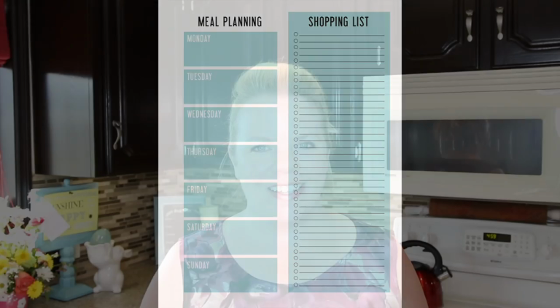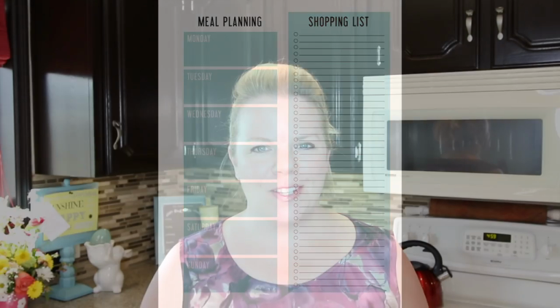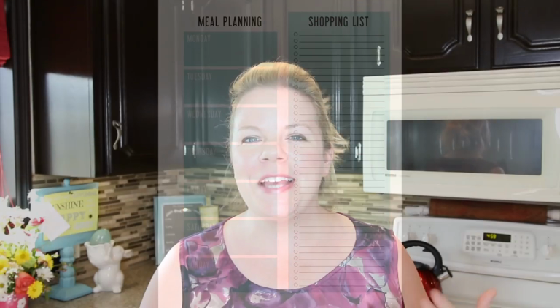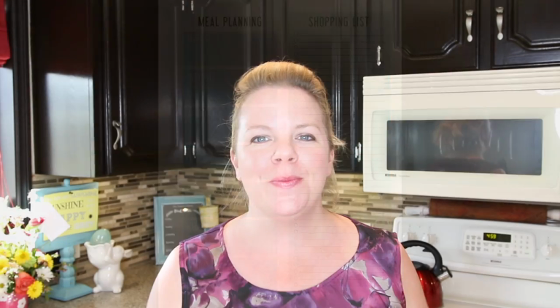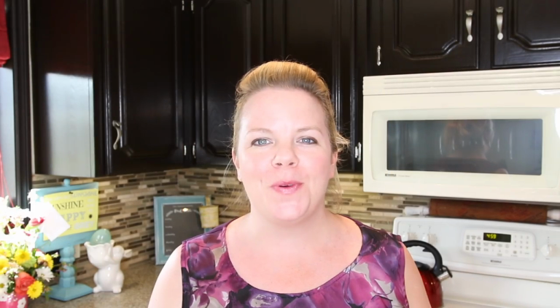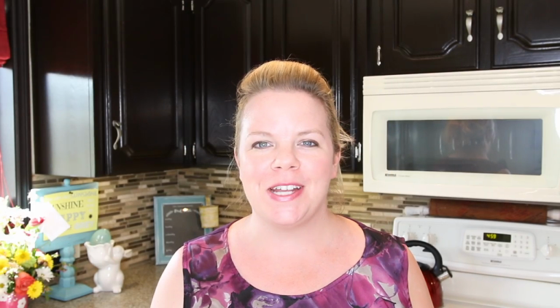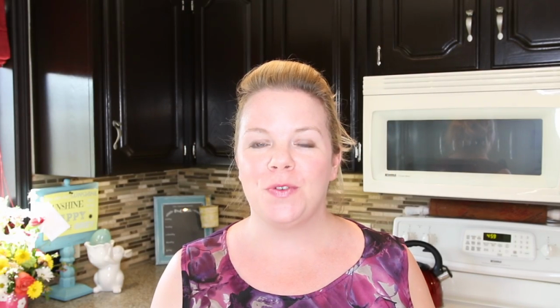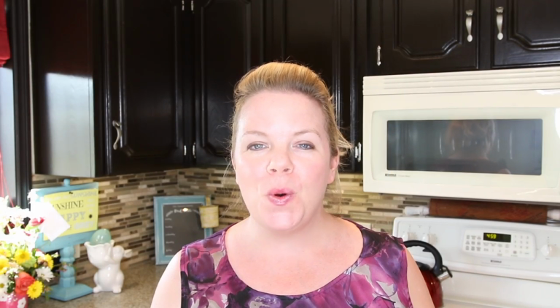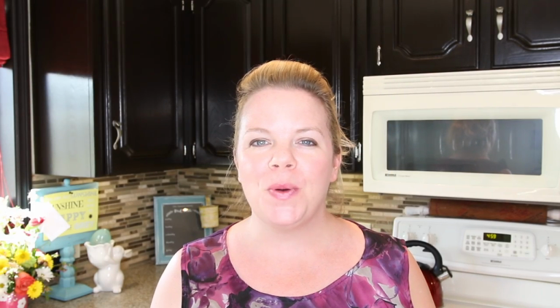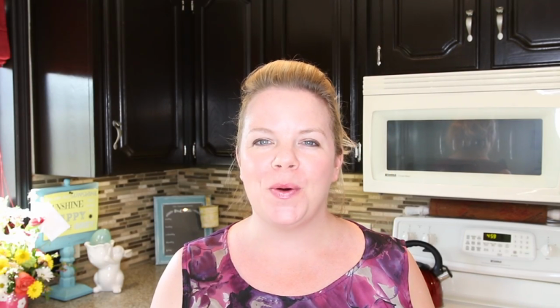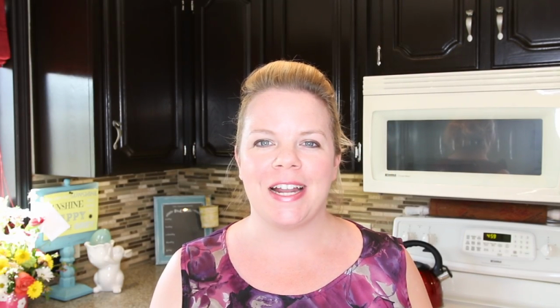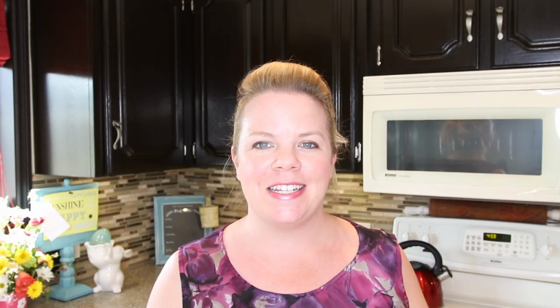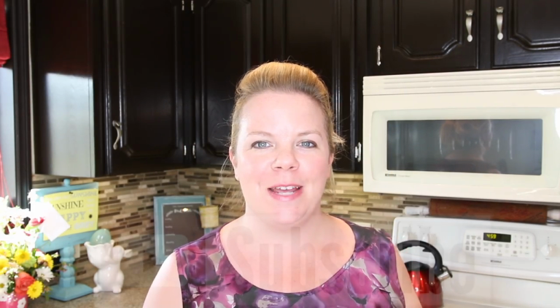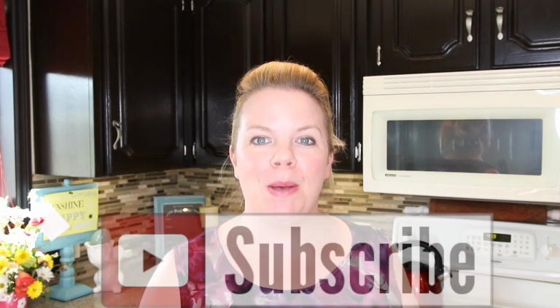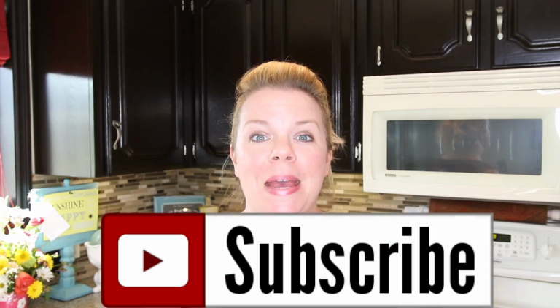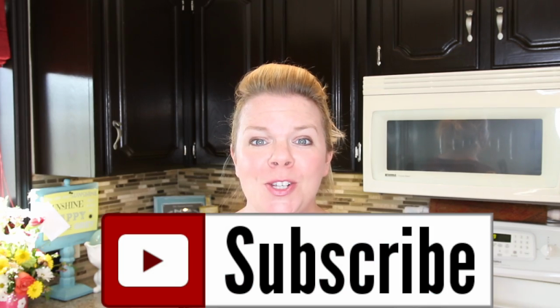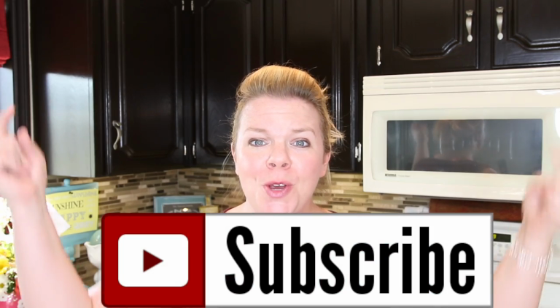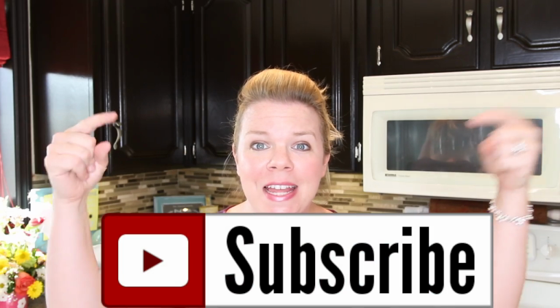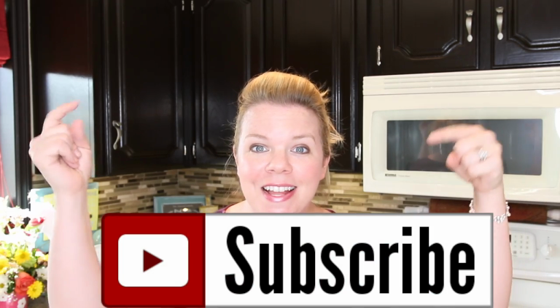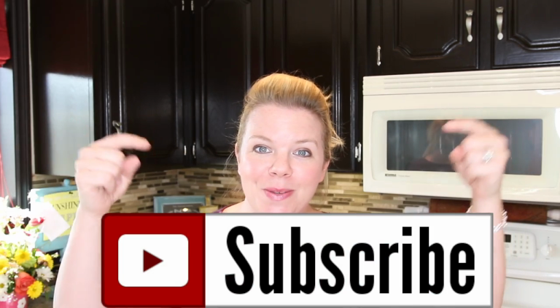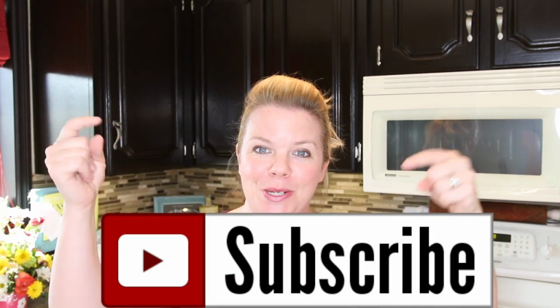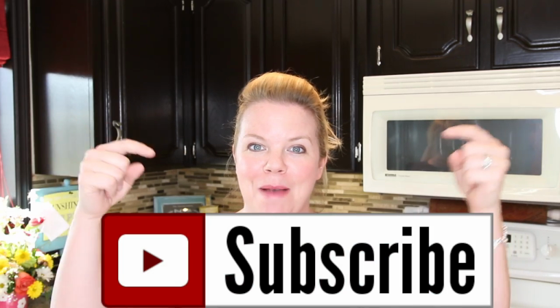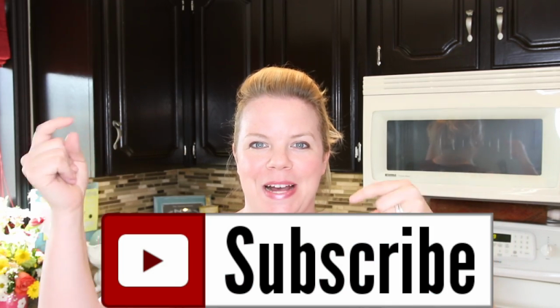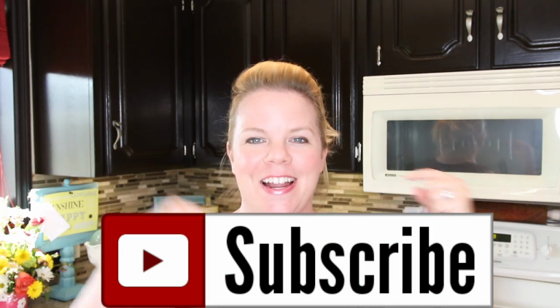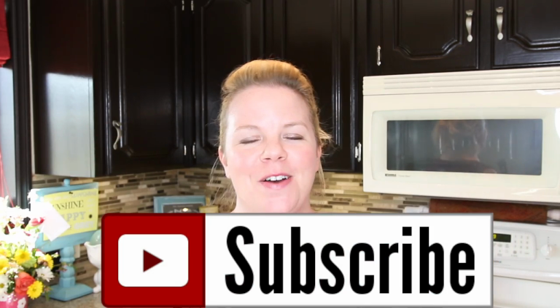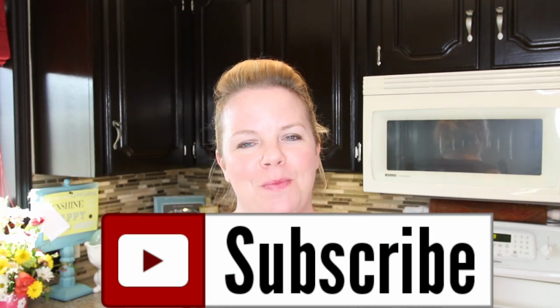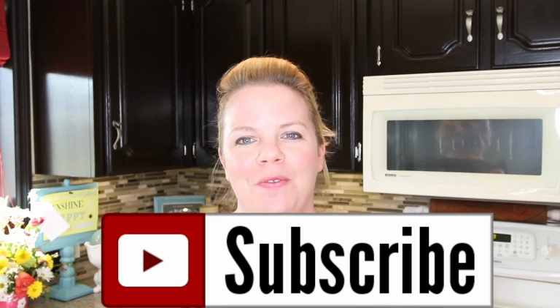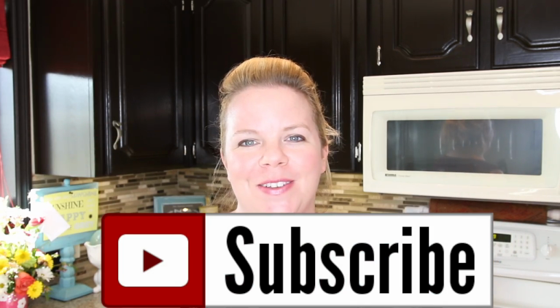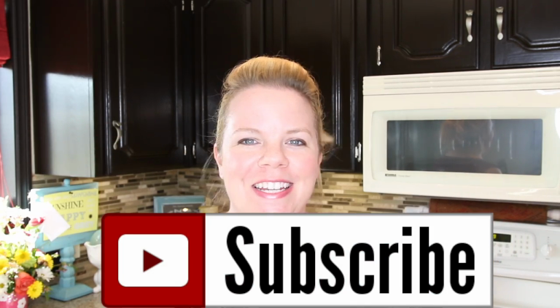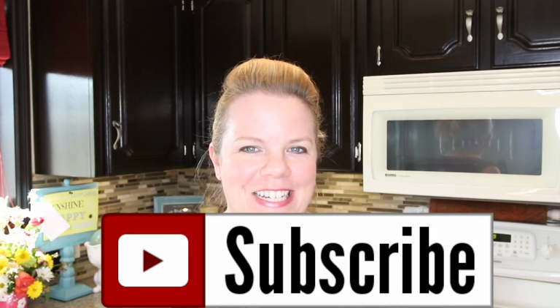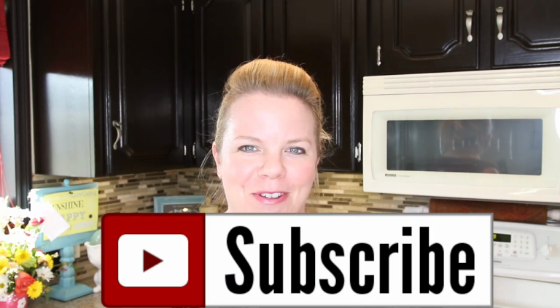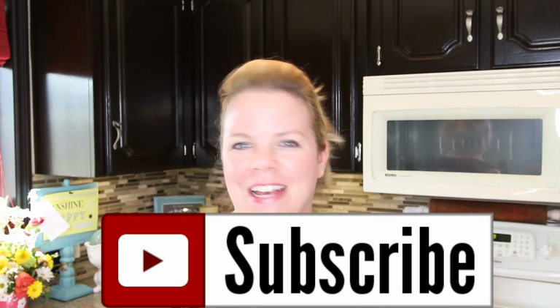Thanks so much for watching. For more quick organizing tips, make sure you hit that subscribe button for more videos each and every week.